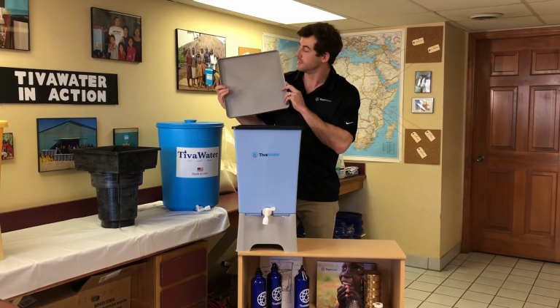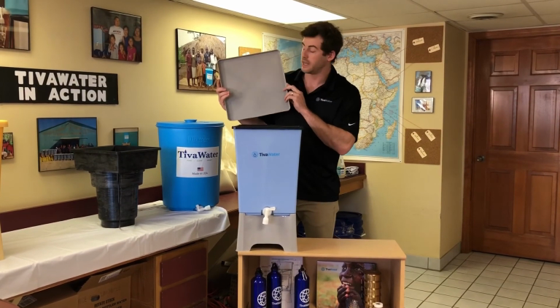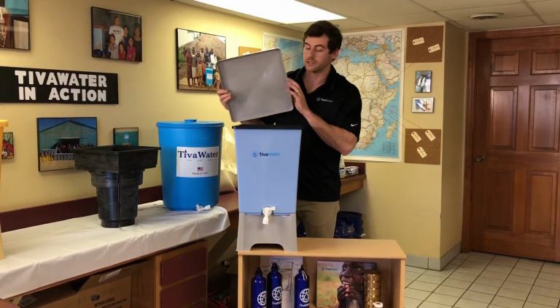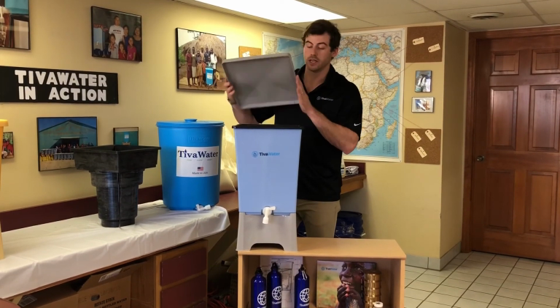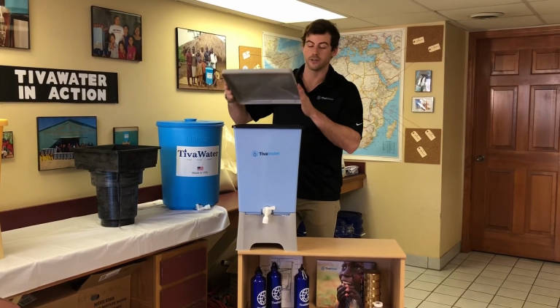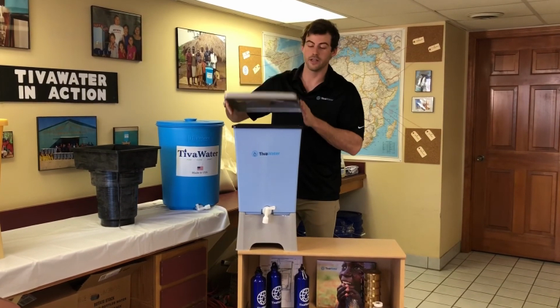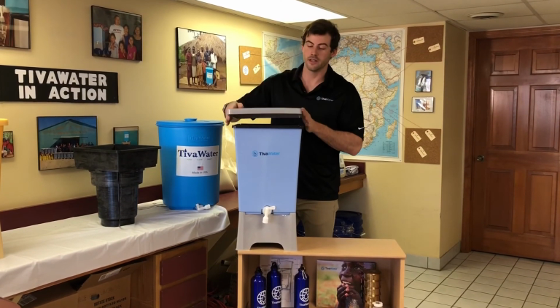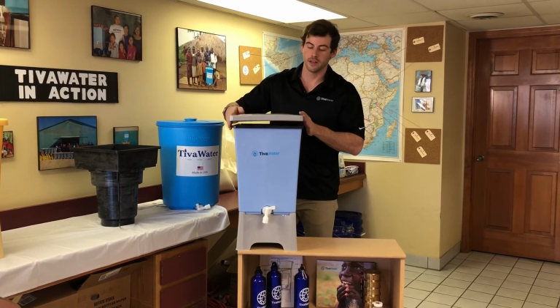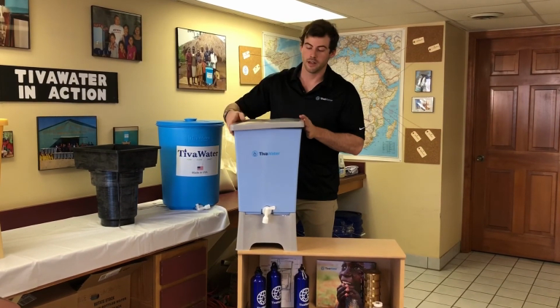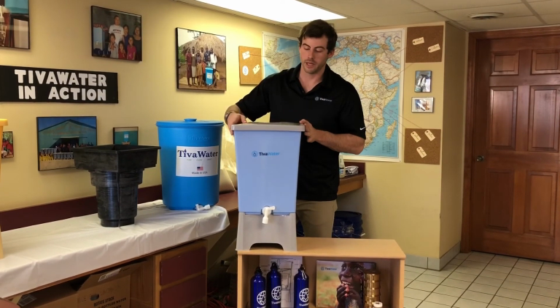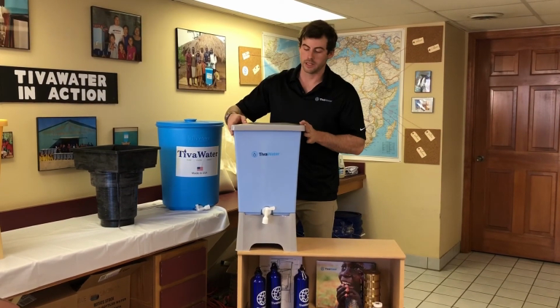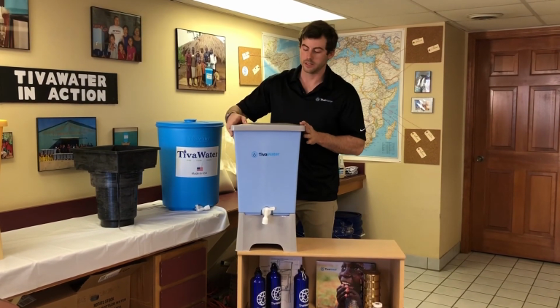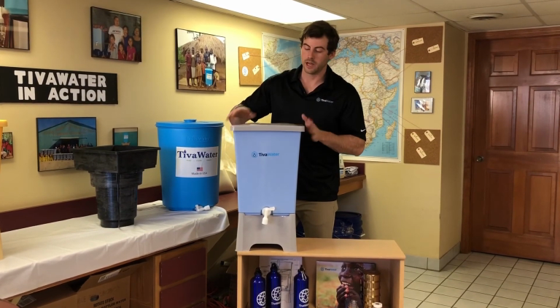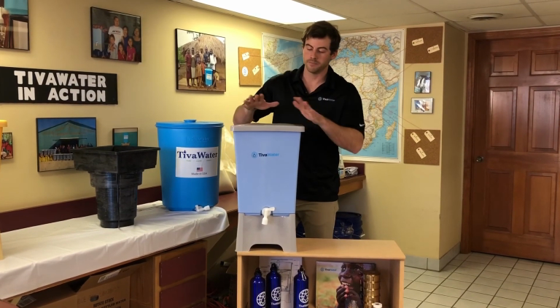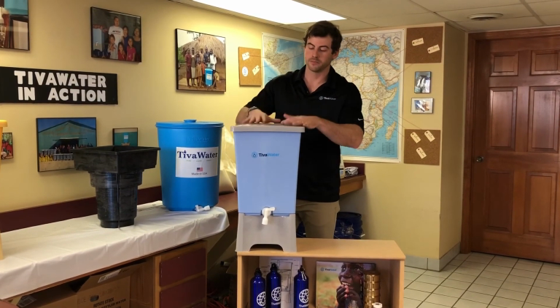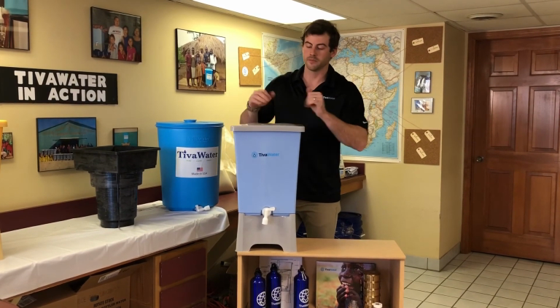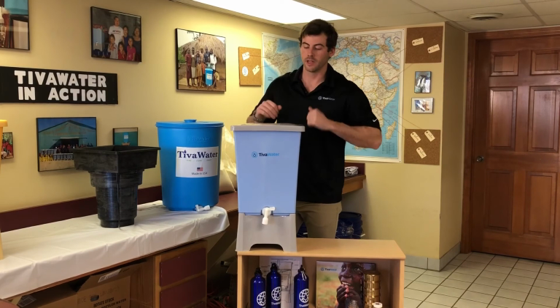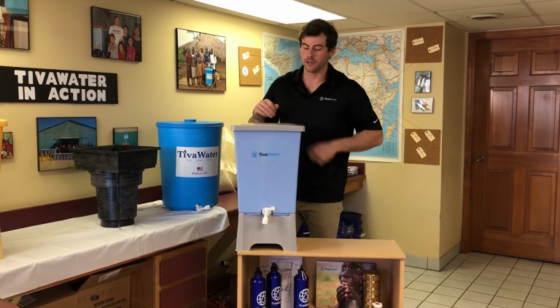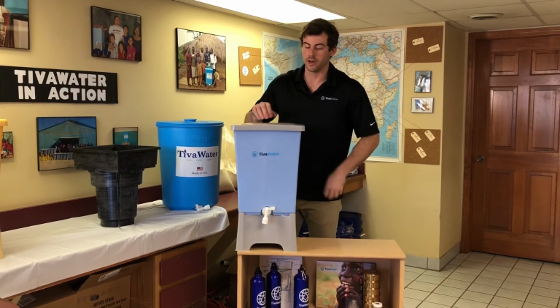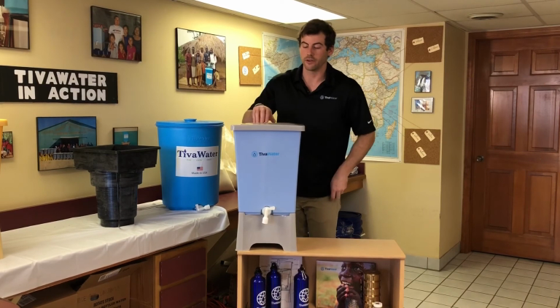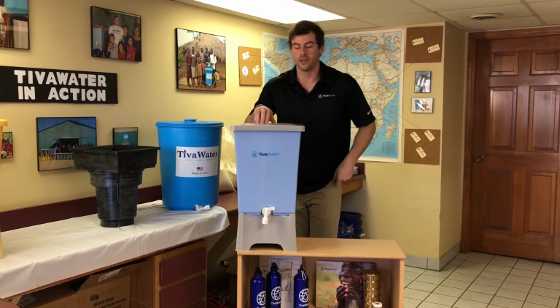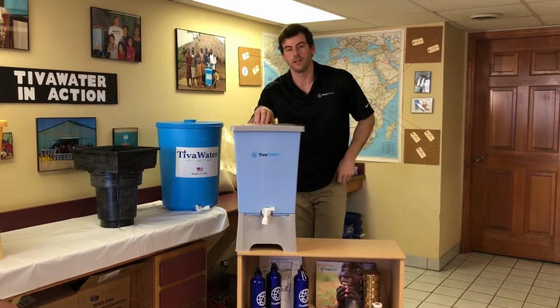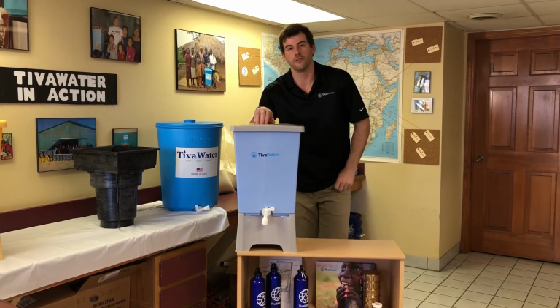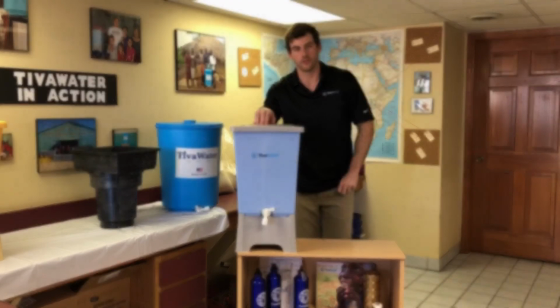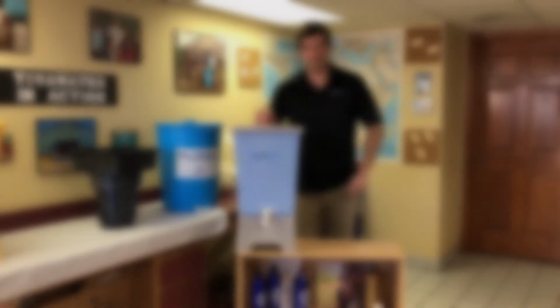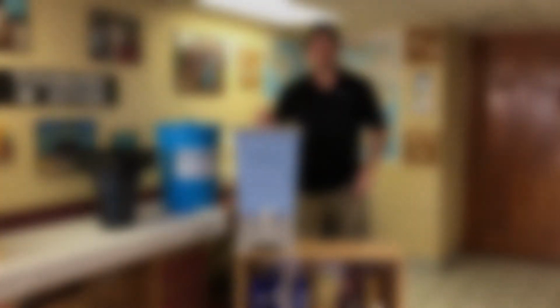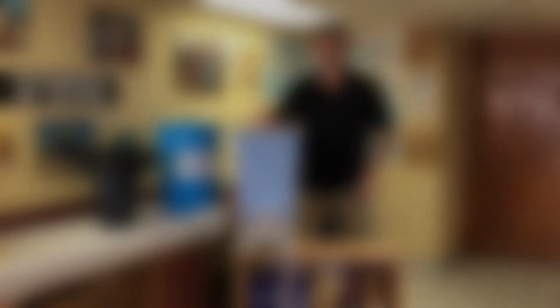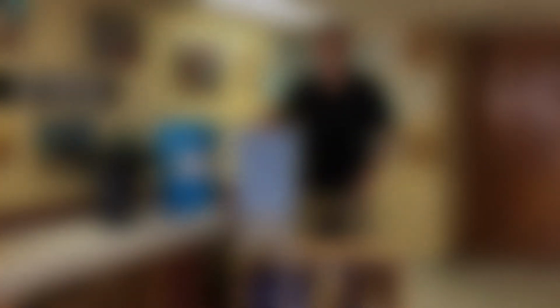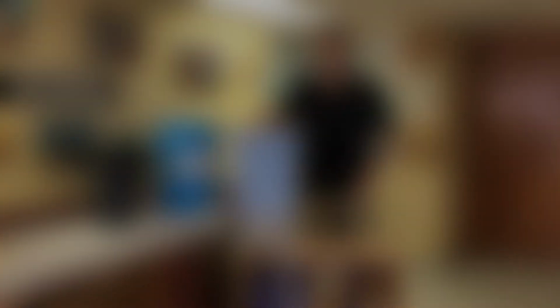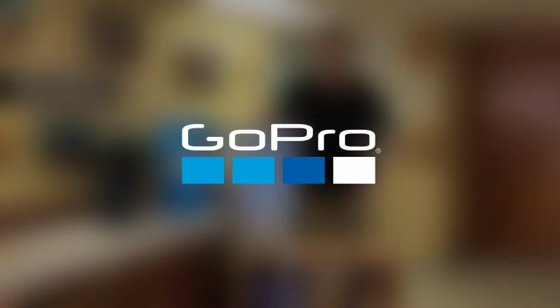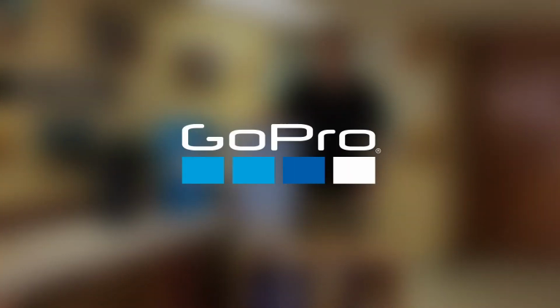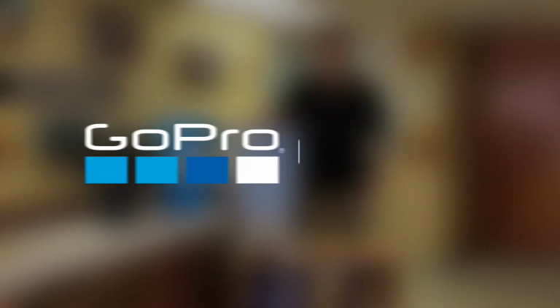Next, take your lid, place it on top, and now you're ready to use your Tiva Water Filter 2.0.